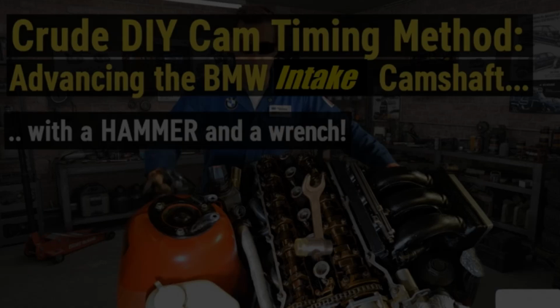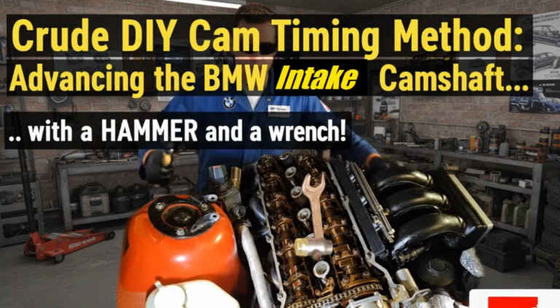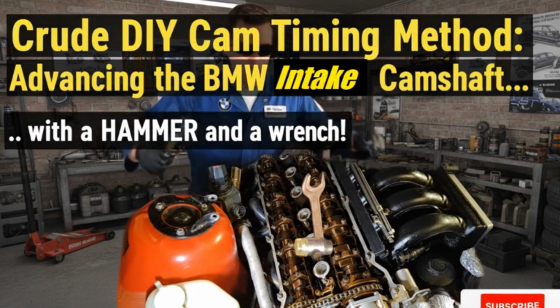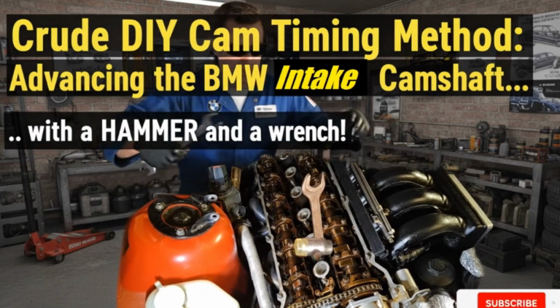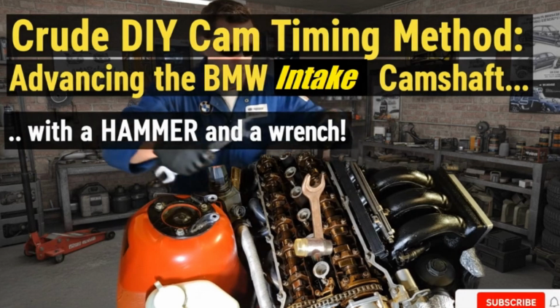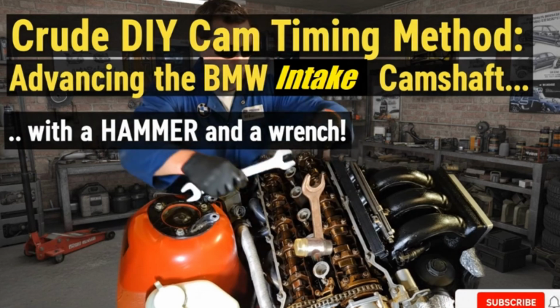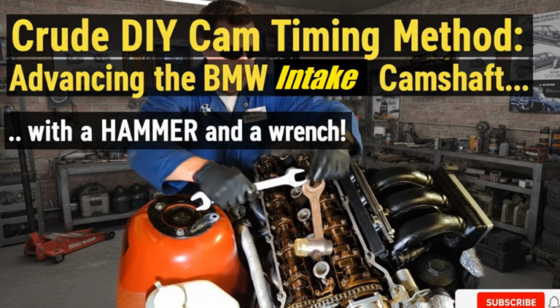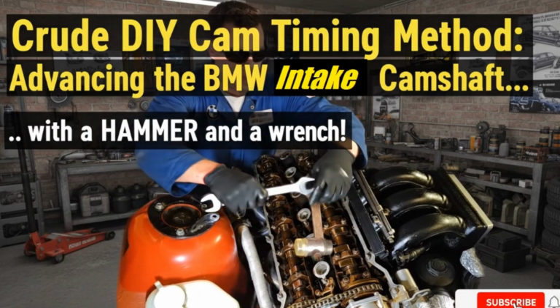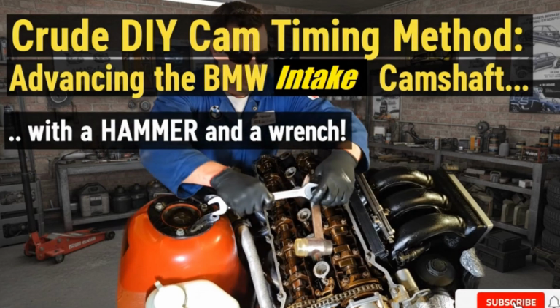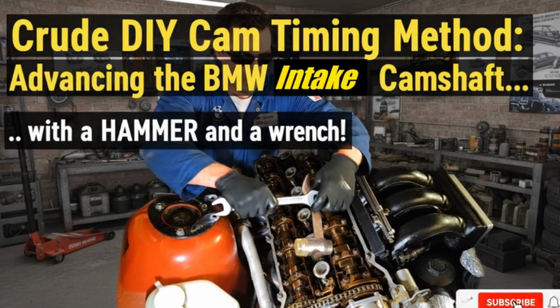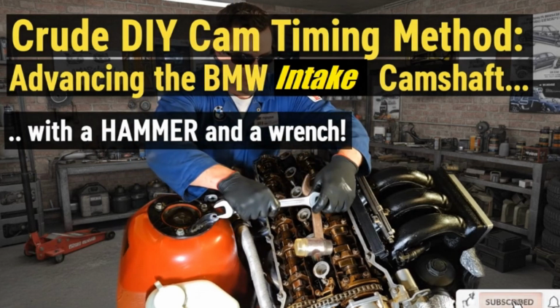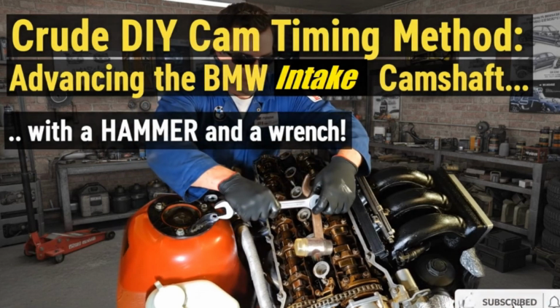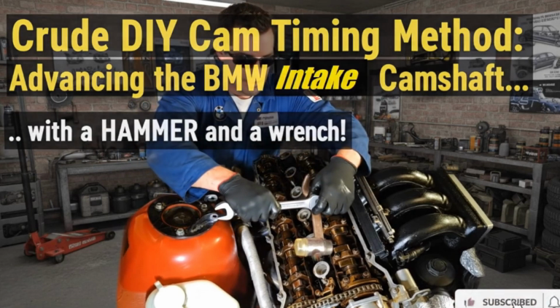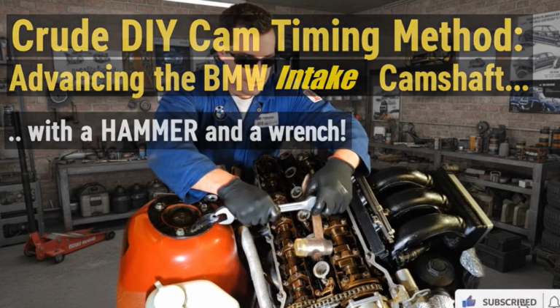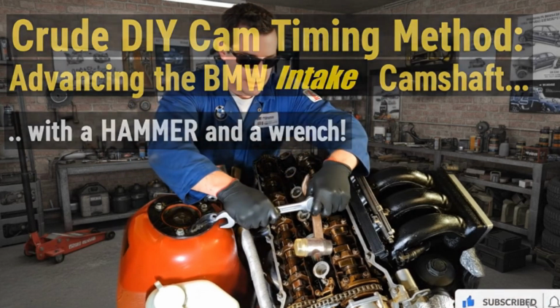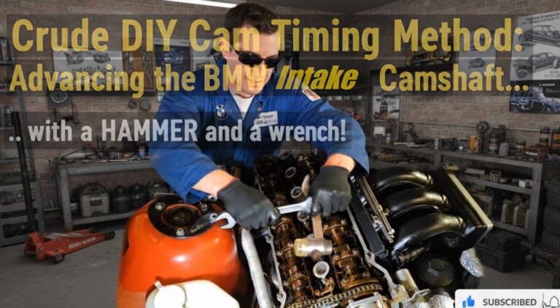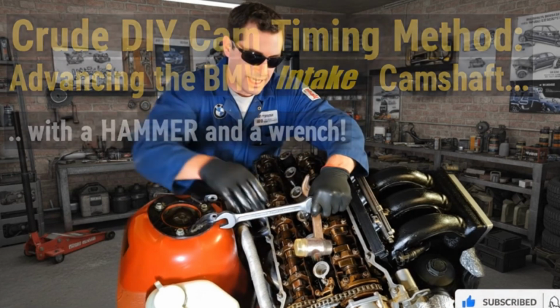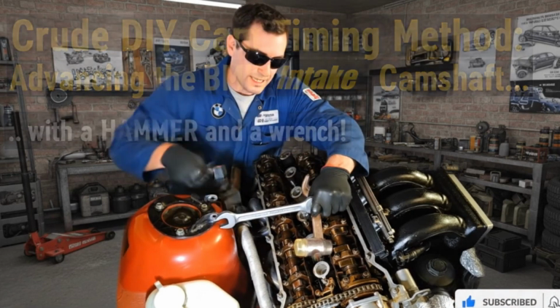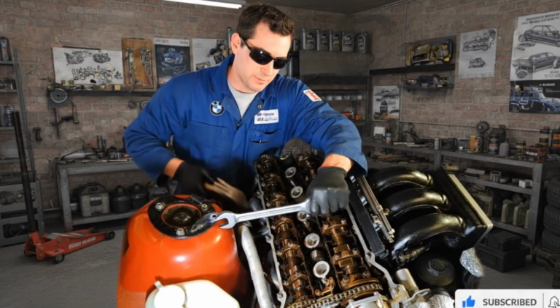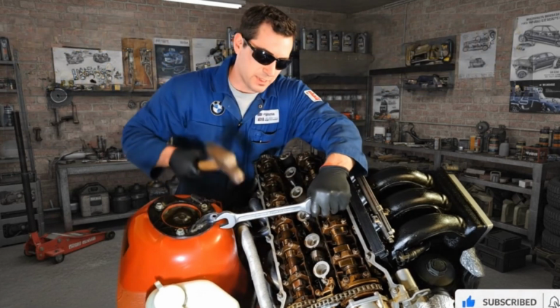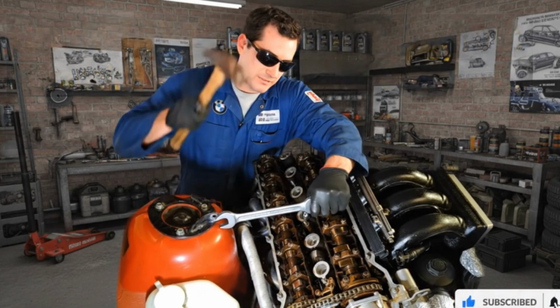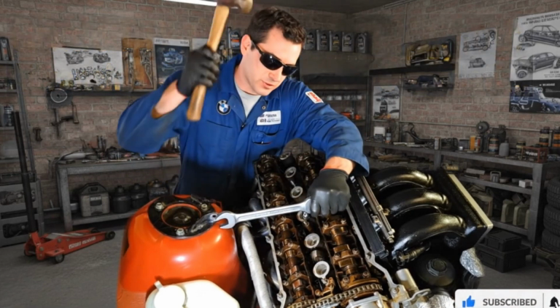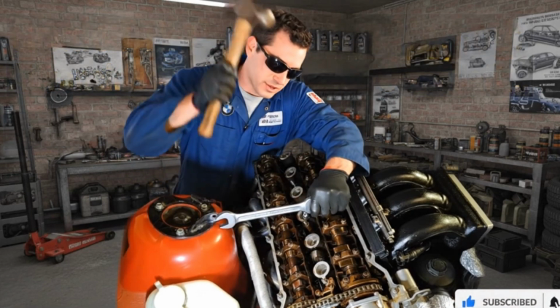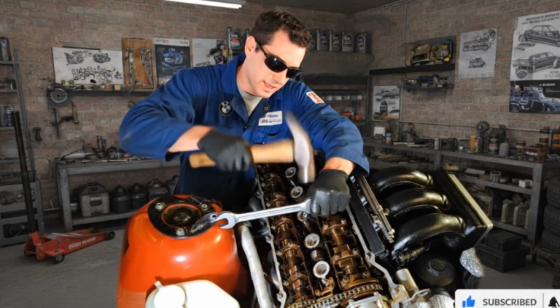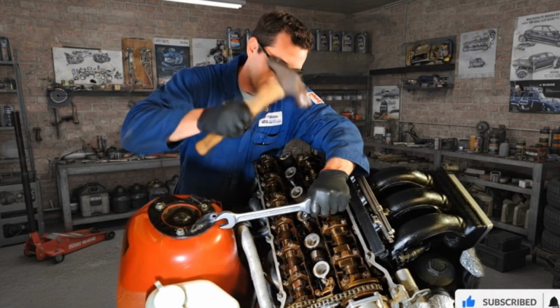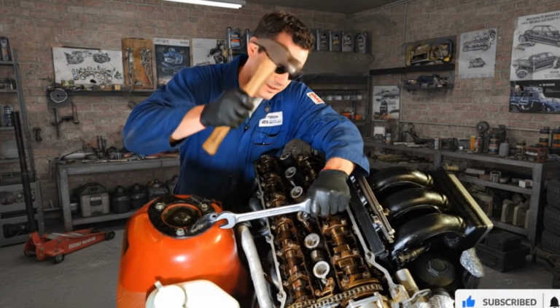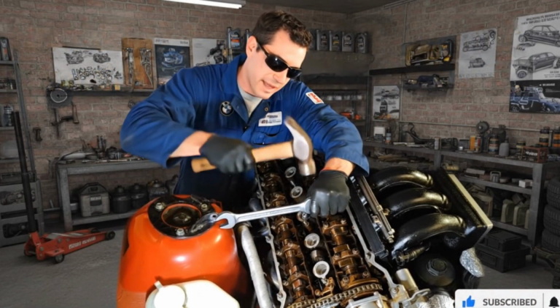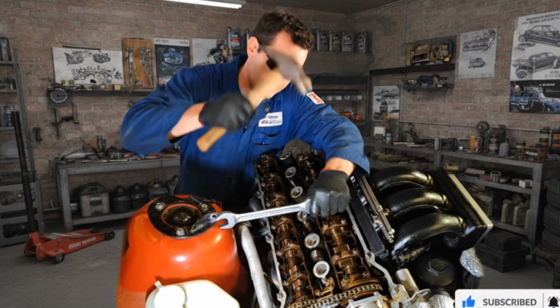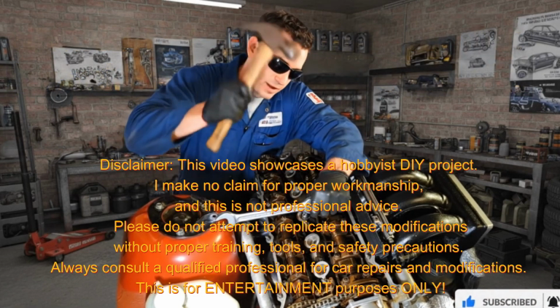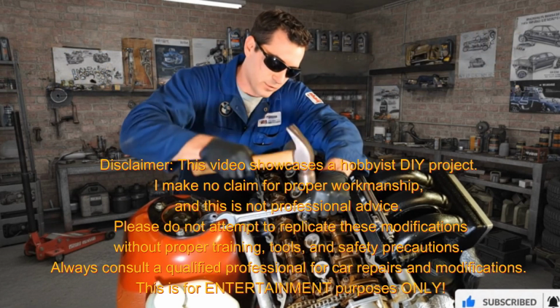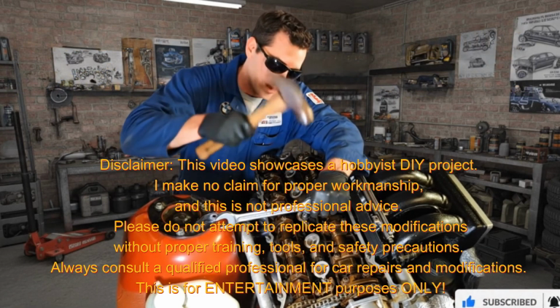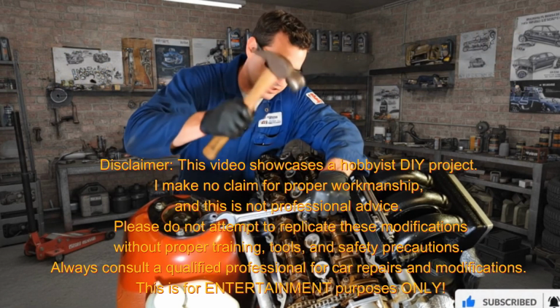This is the crude DIY method. We're advancing the intake camshaft using nothing but a hammer and a wrench.